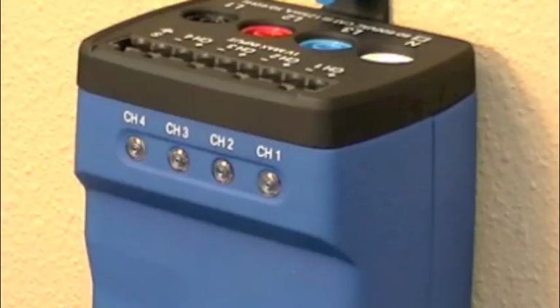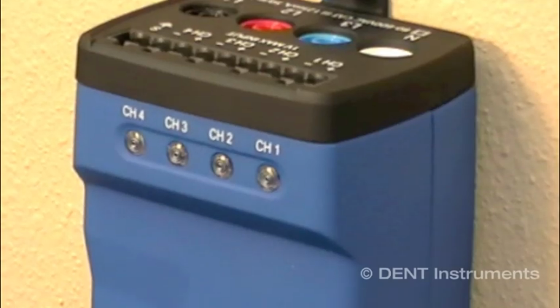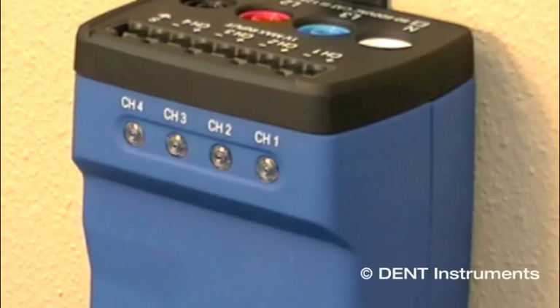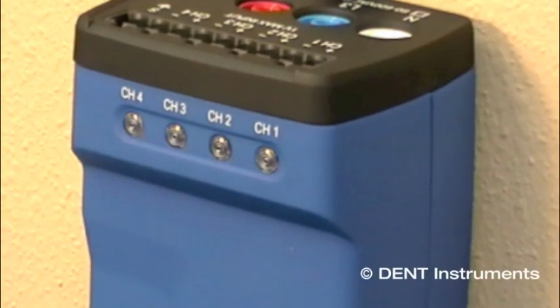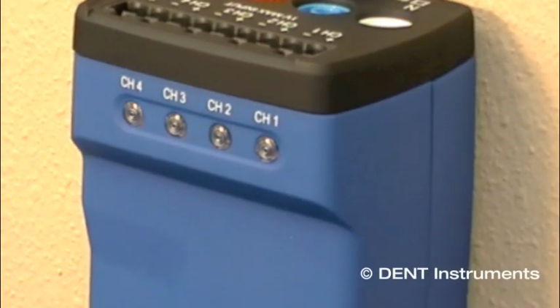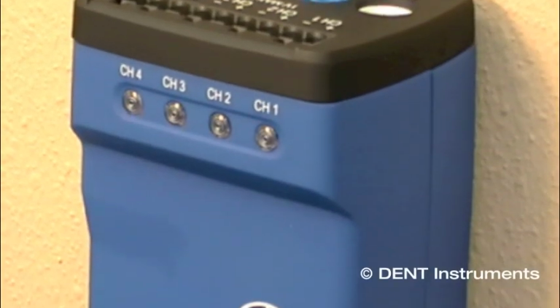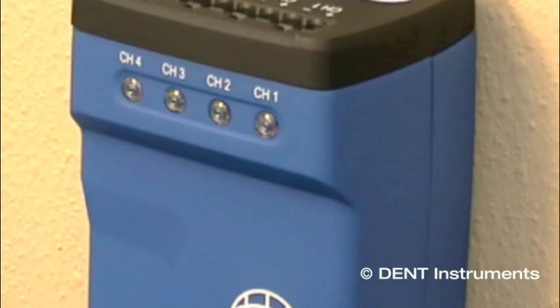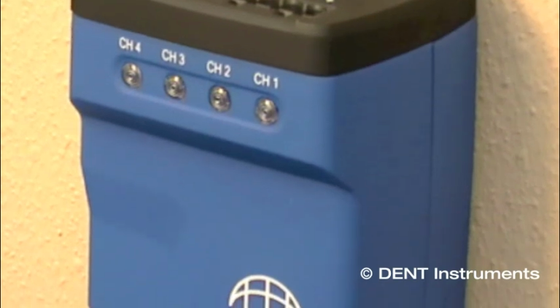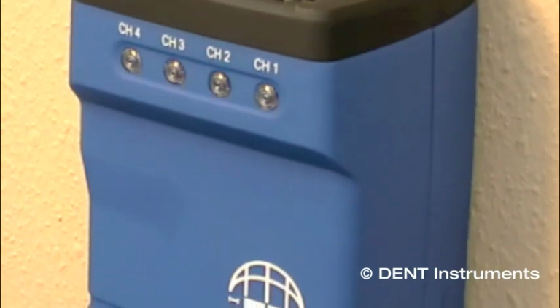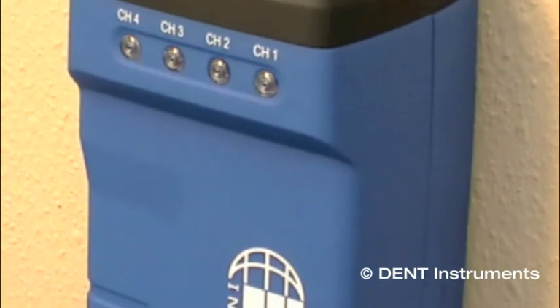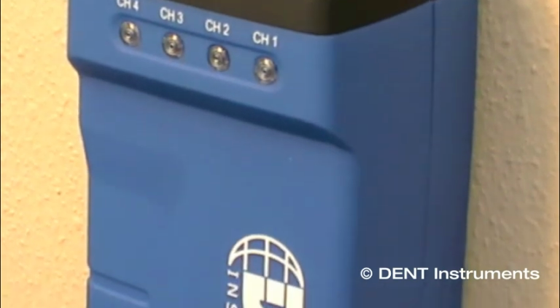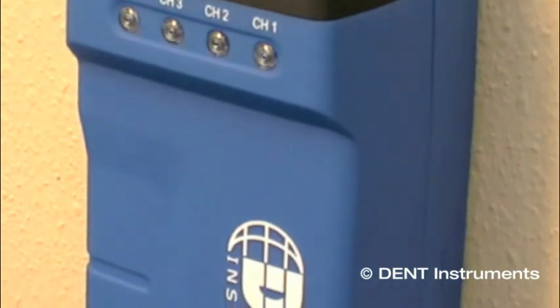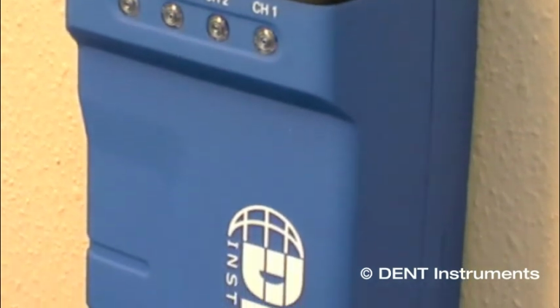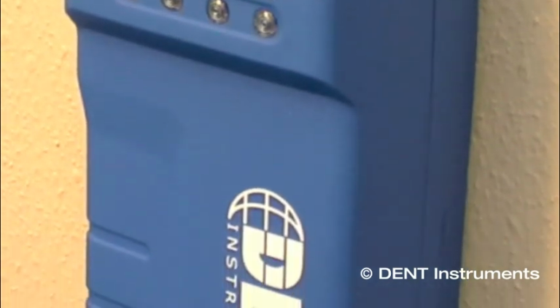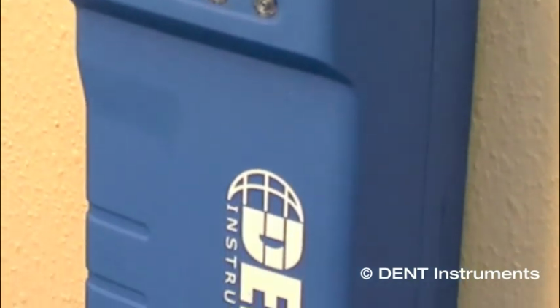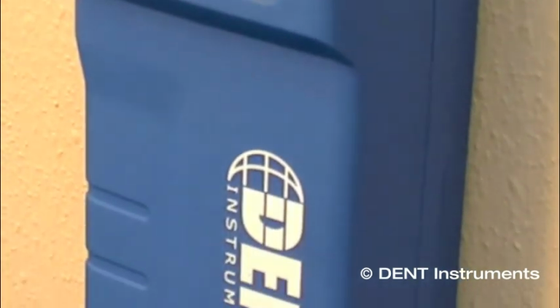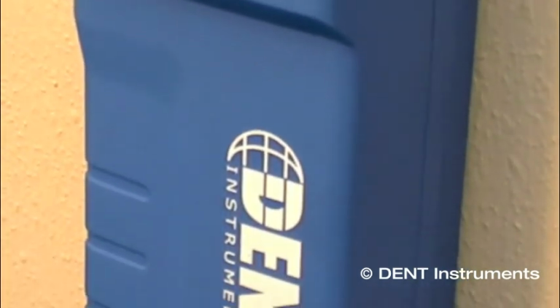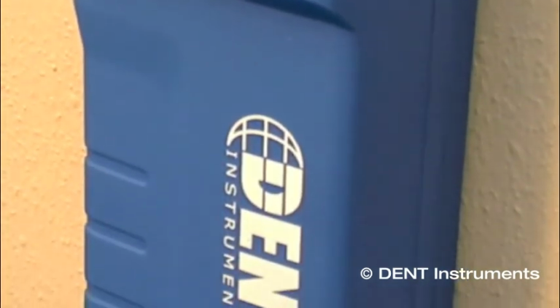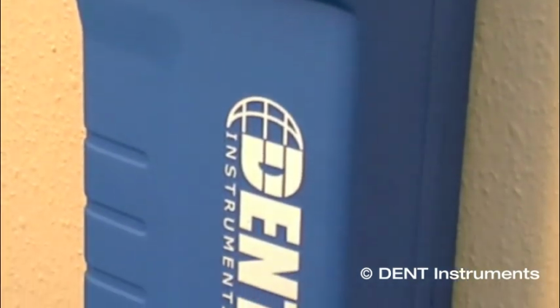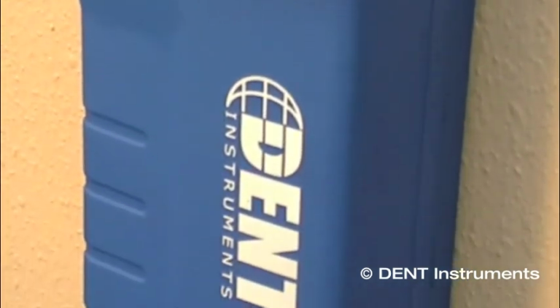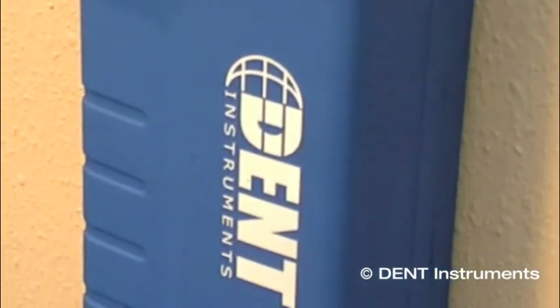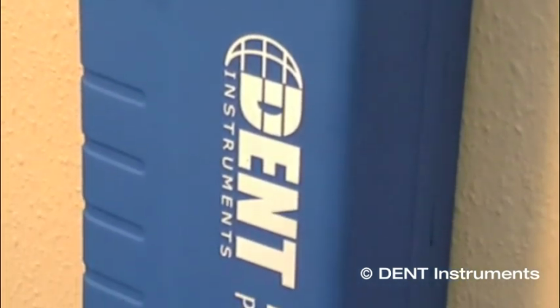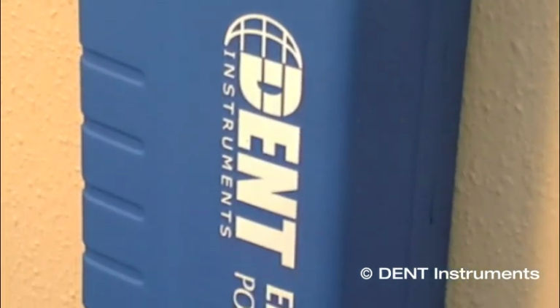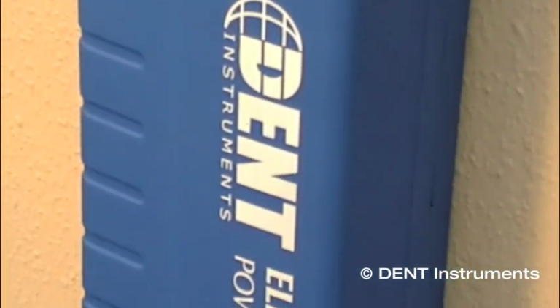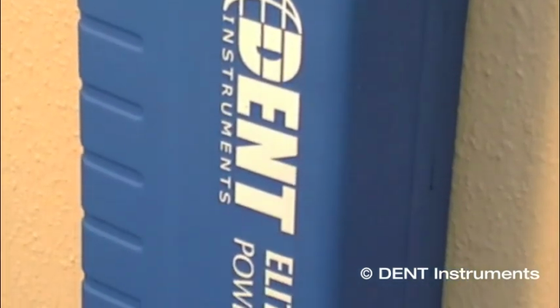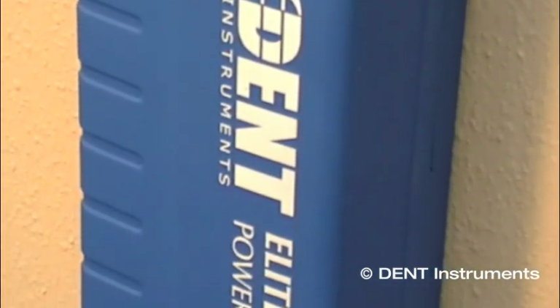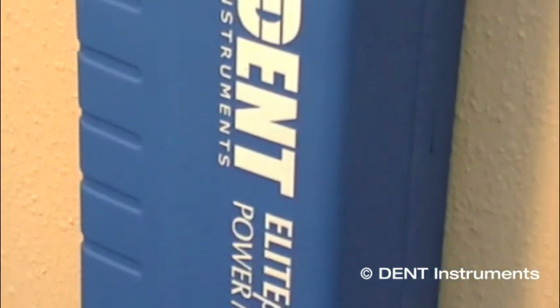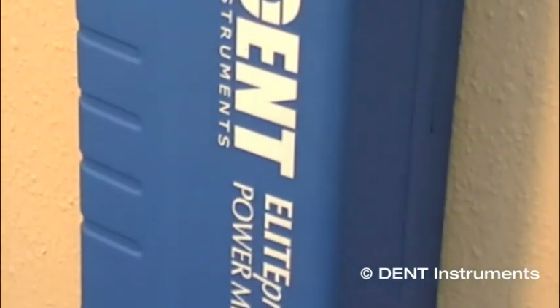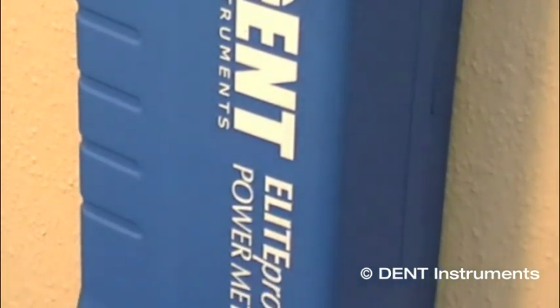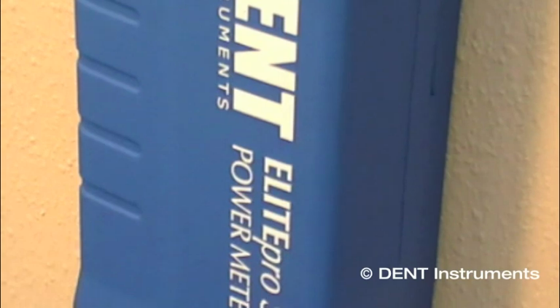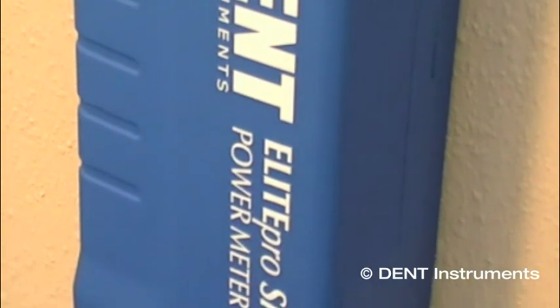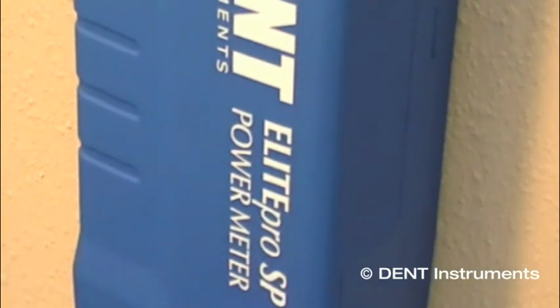The Elite Pro SP Power Meter from Dent Instruments is a complete solution for pinpointing and quantifying energy usage.